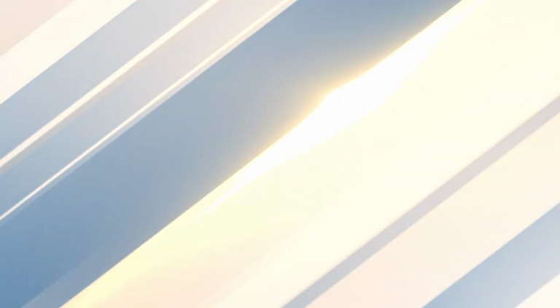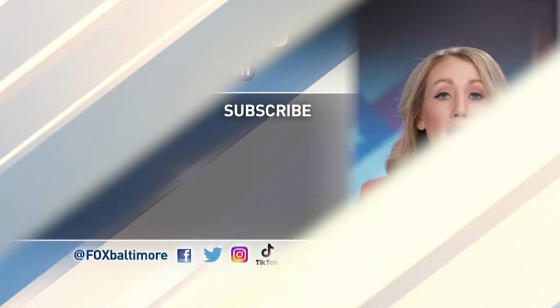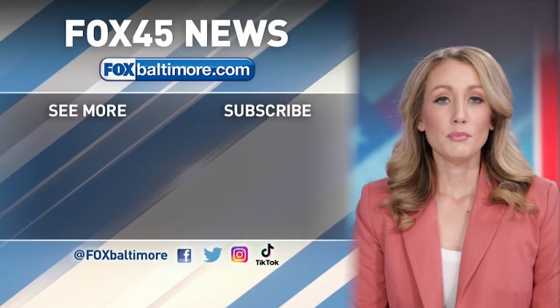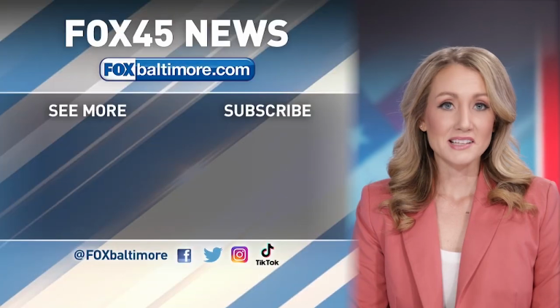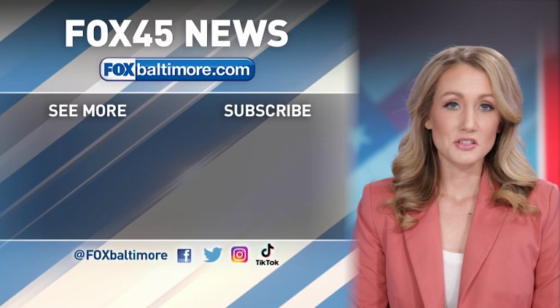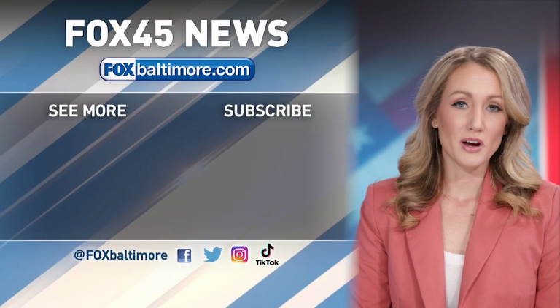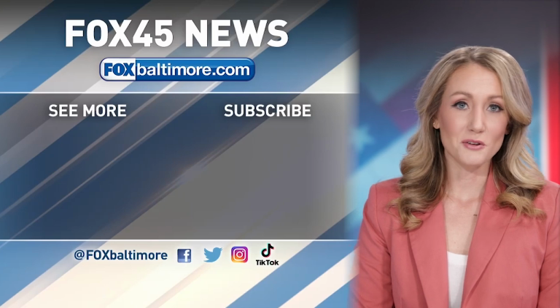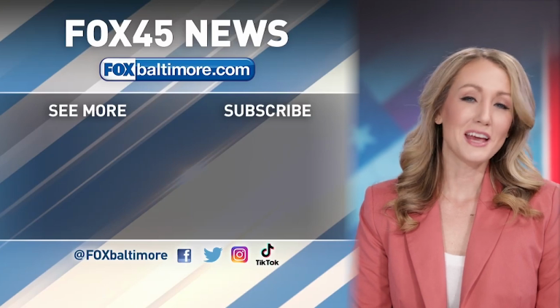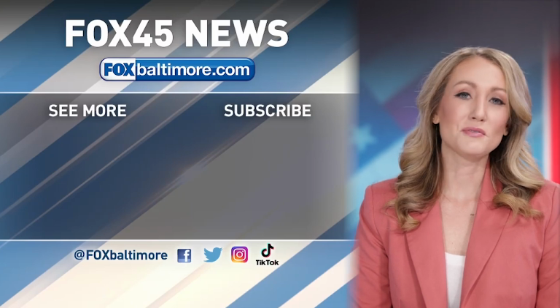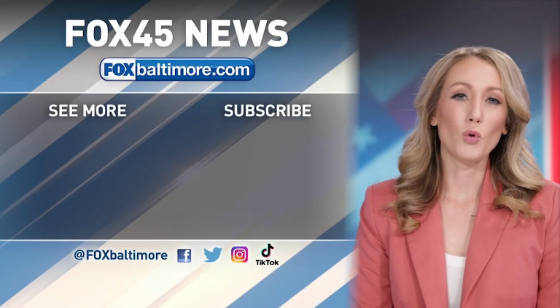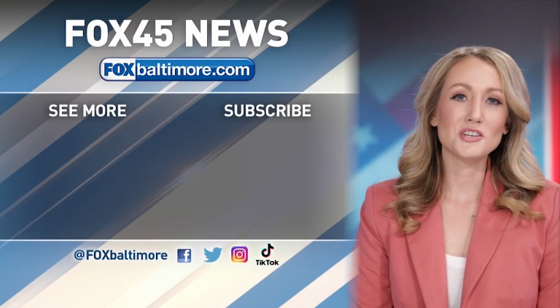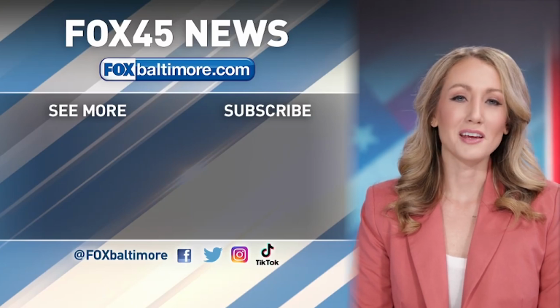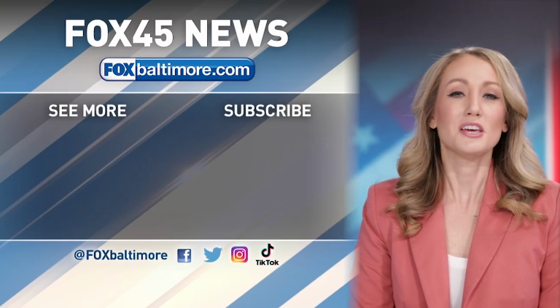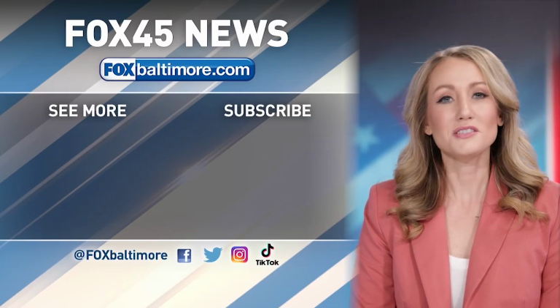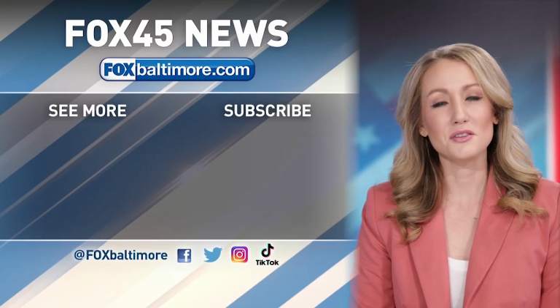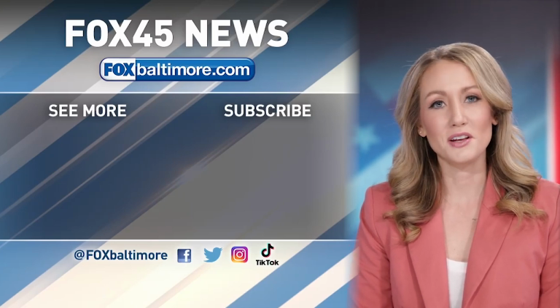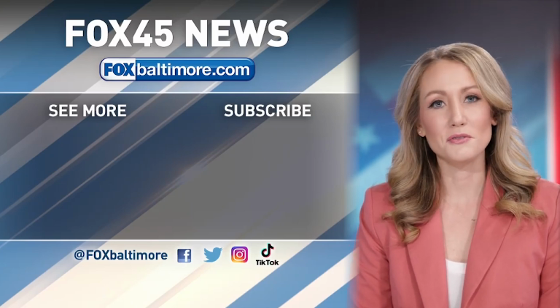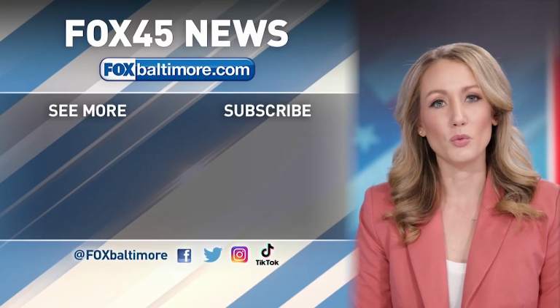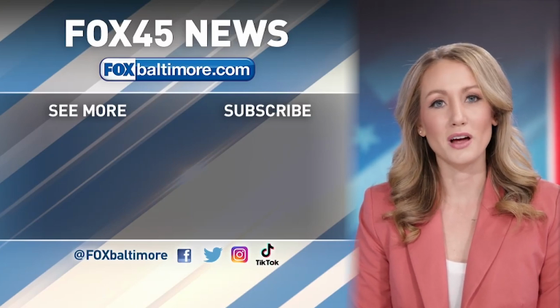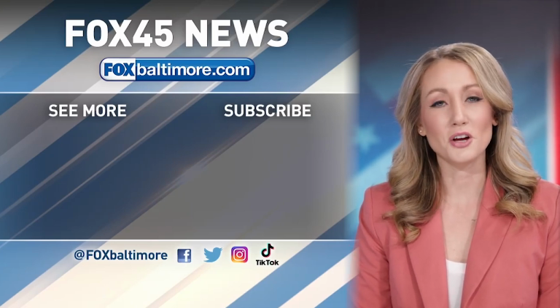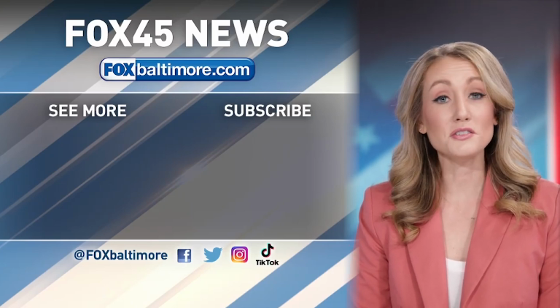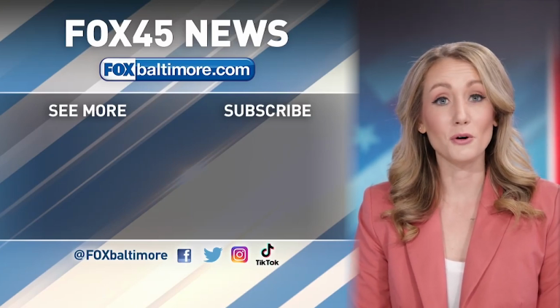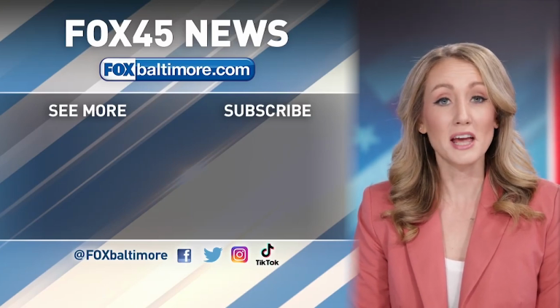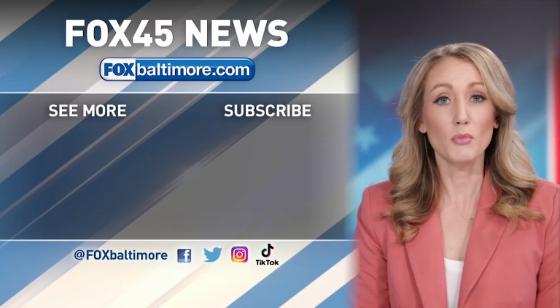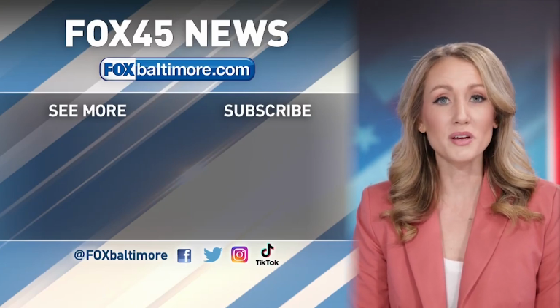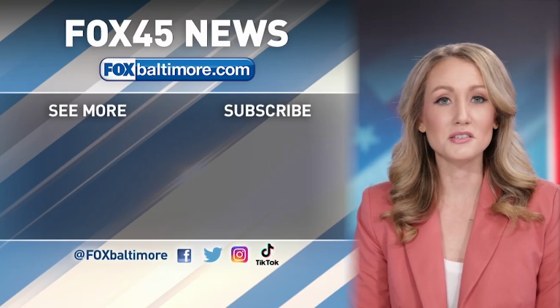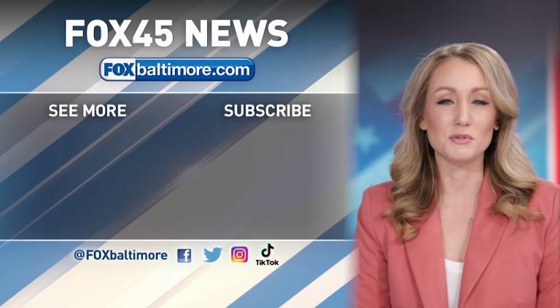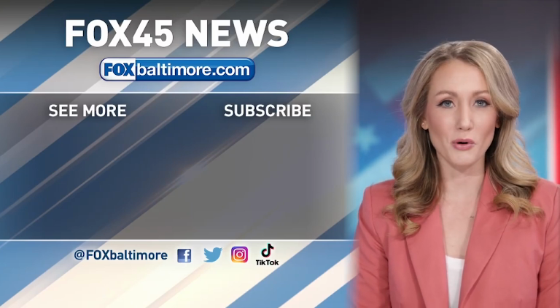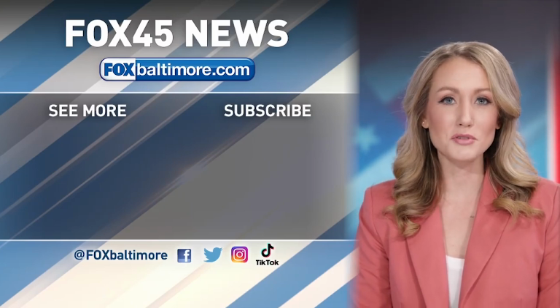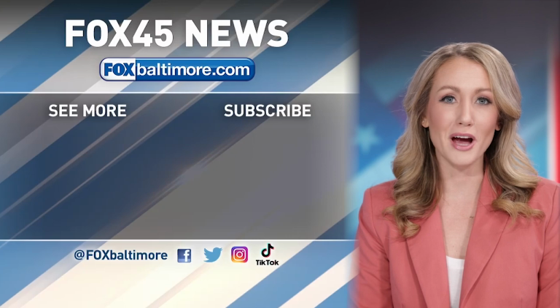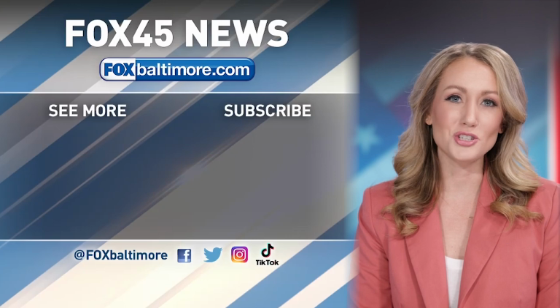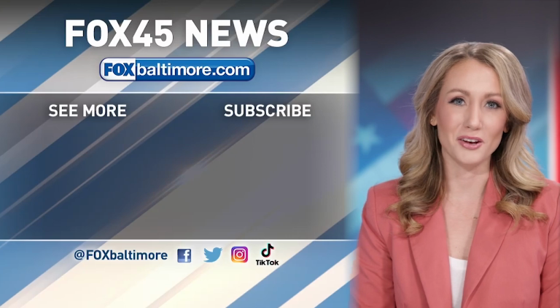I'm Maxine Stryker. Thanks for watching. Here's another video to watch. Also, take a moment to subscribe to our channel.